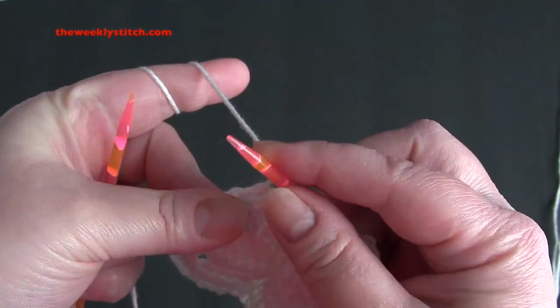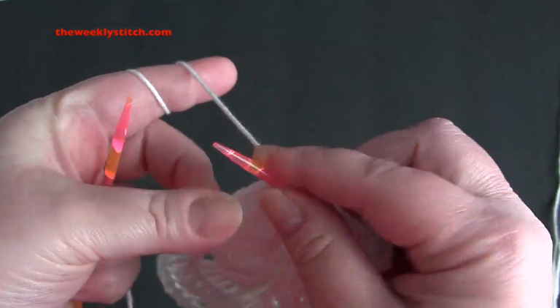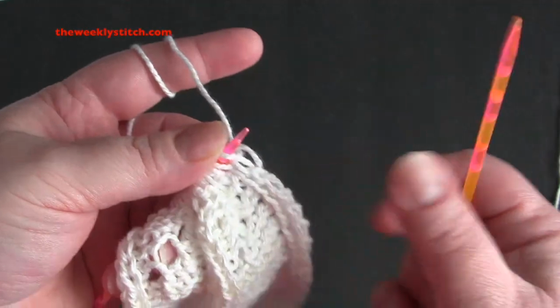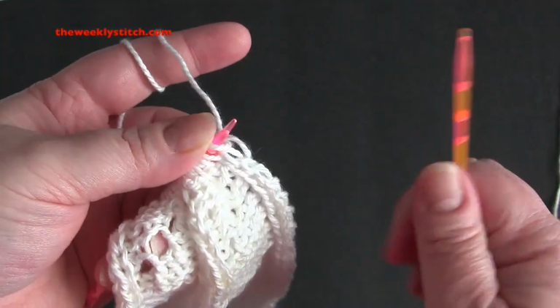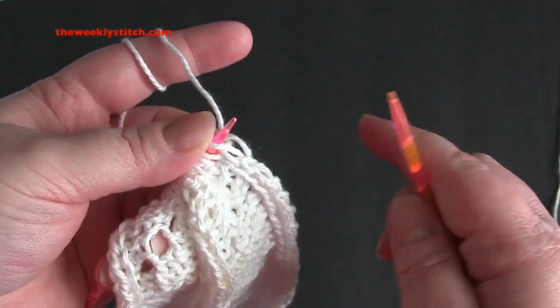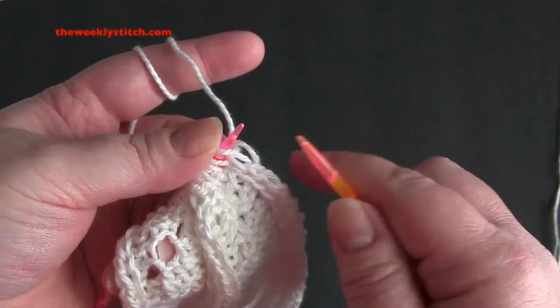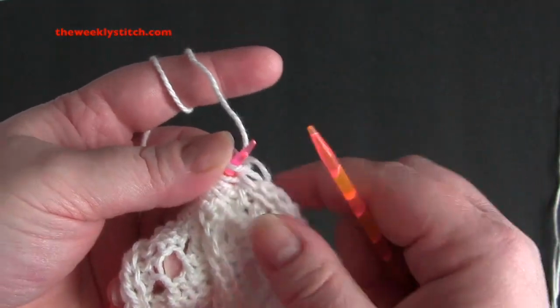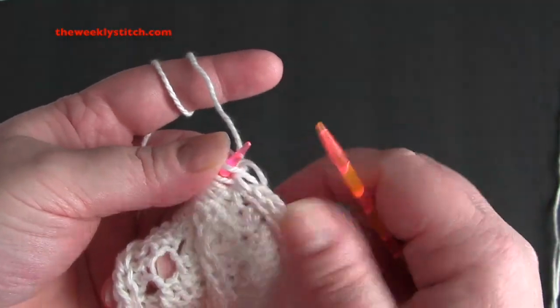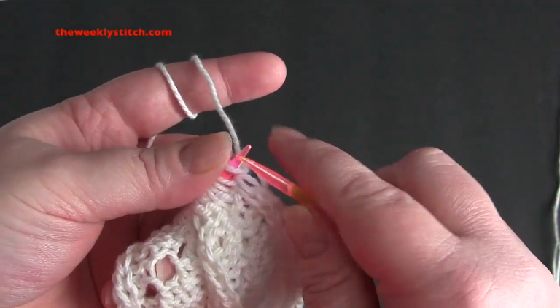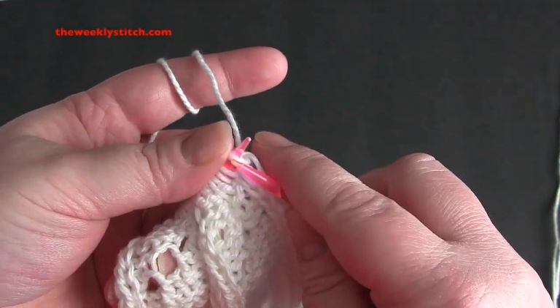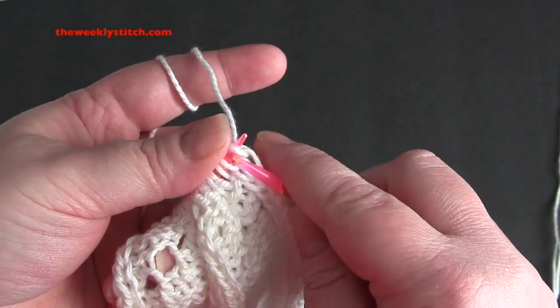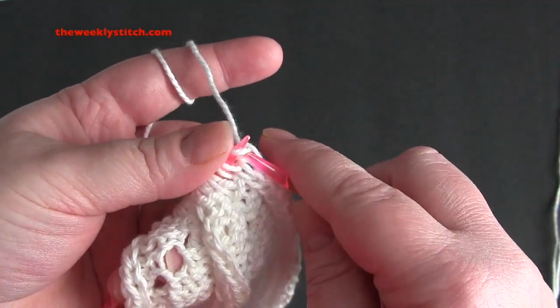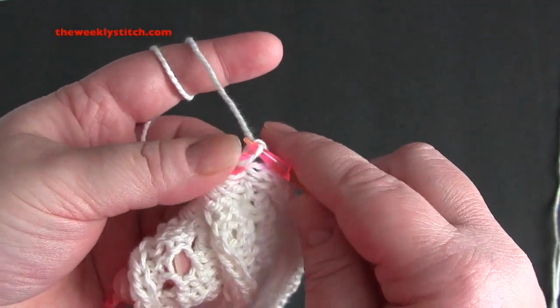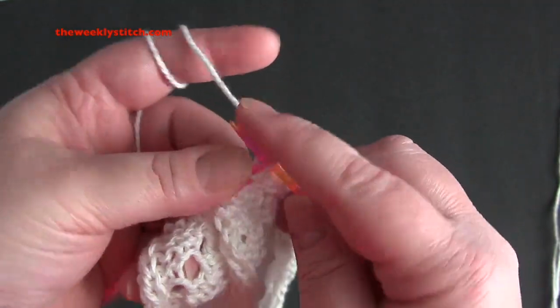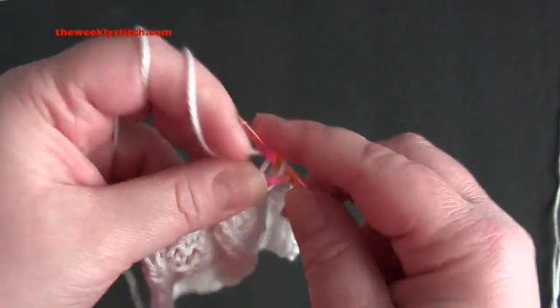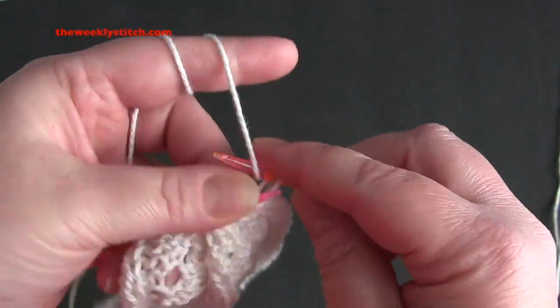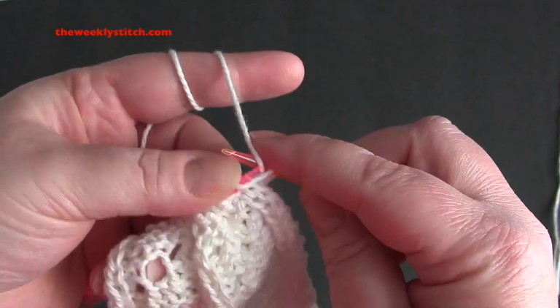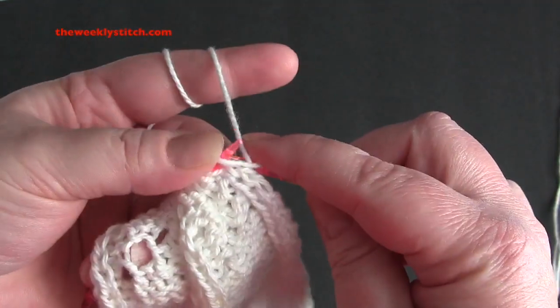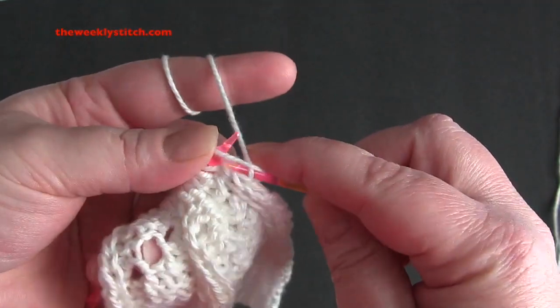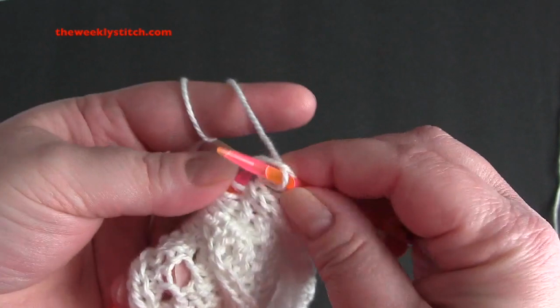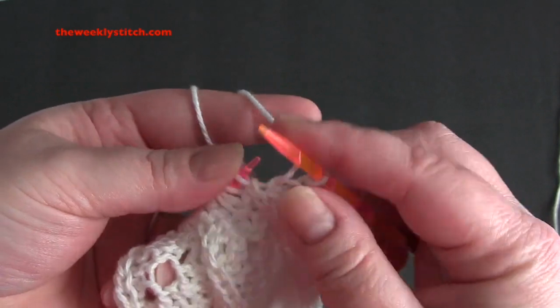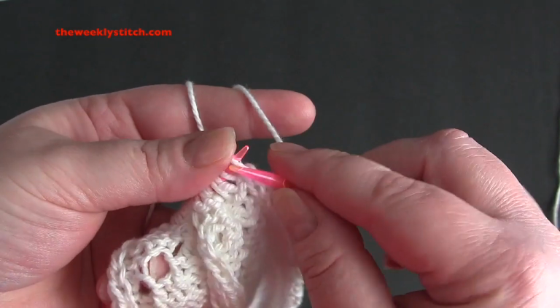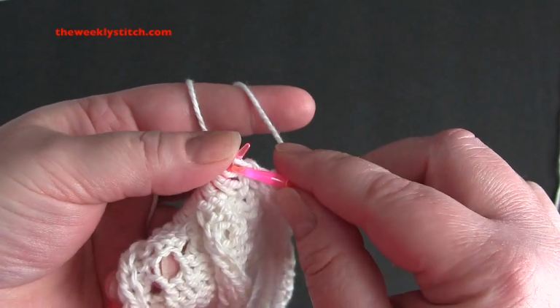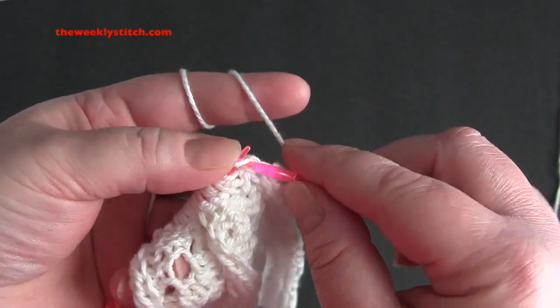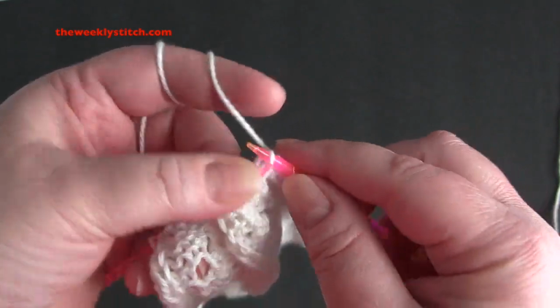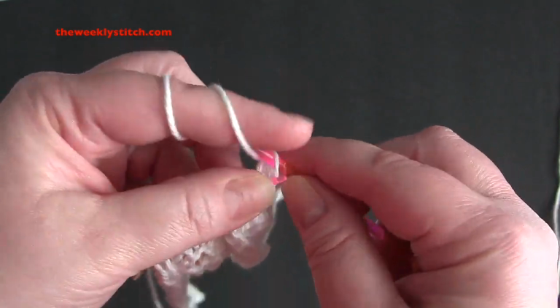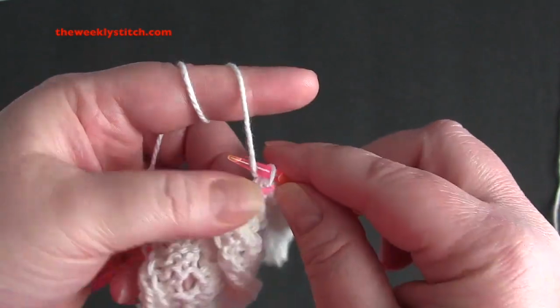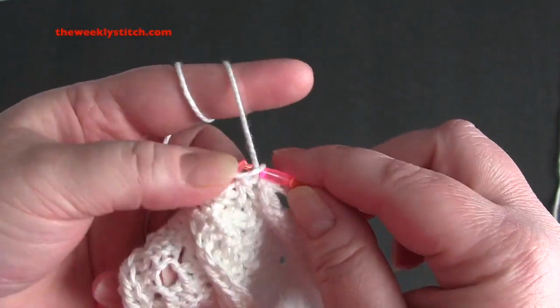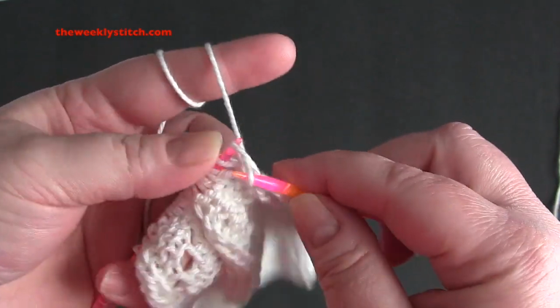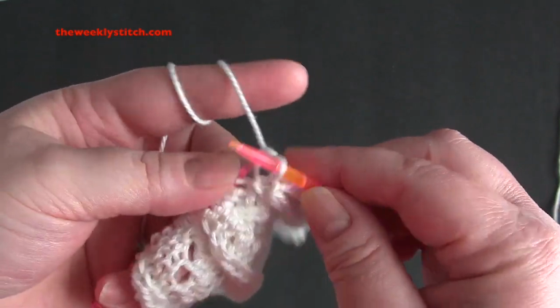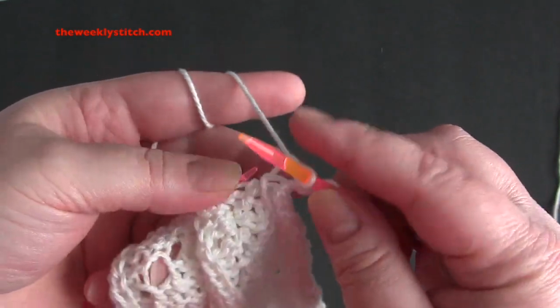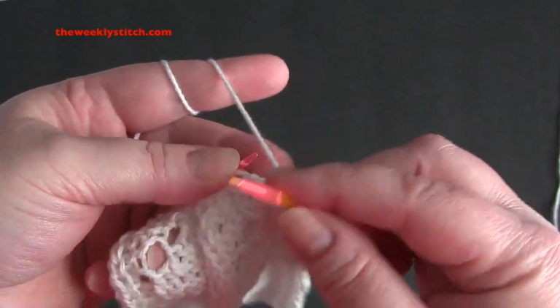Row 10, knit the knits, purl the purls, and purl the yarn overs.